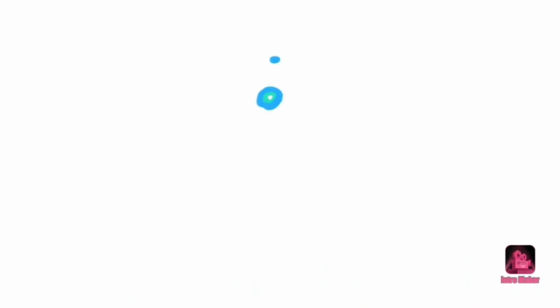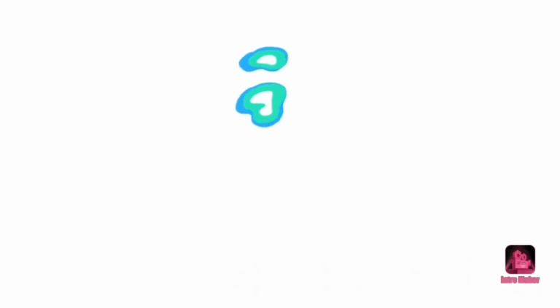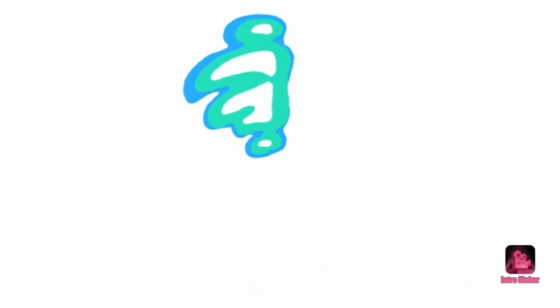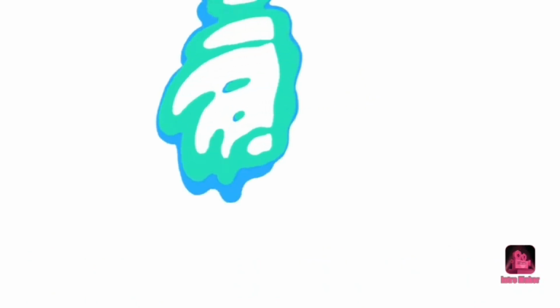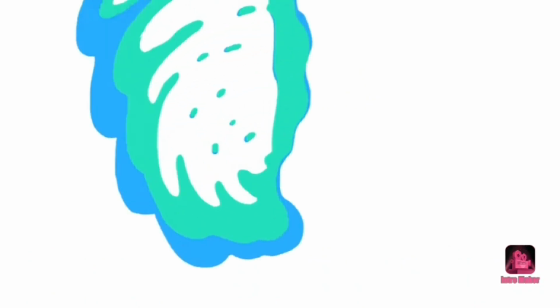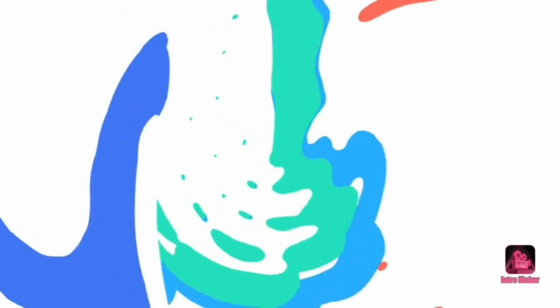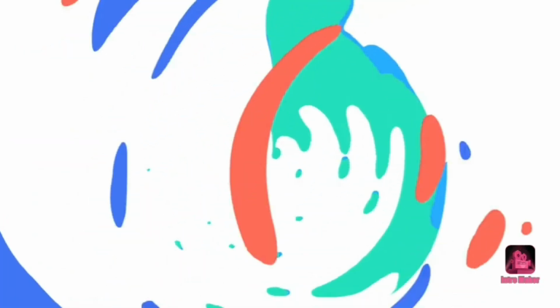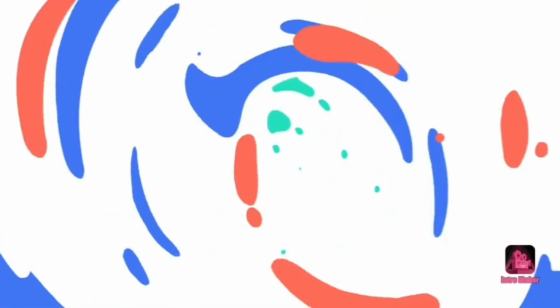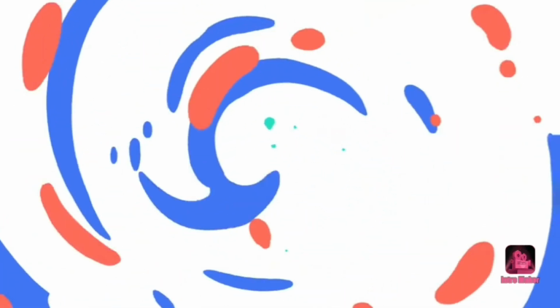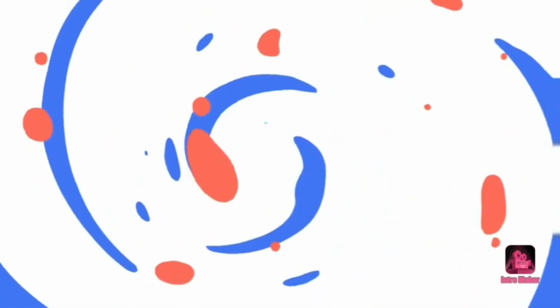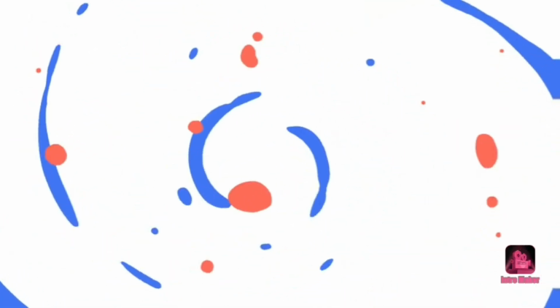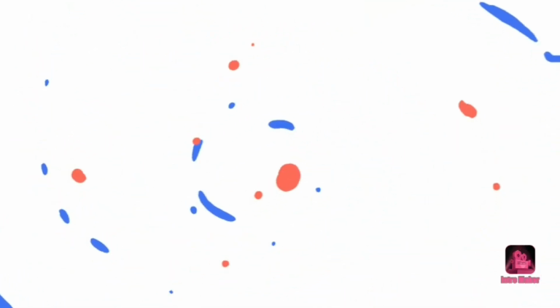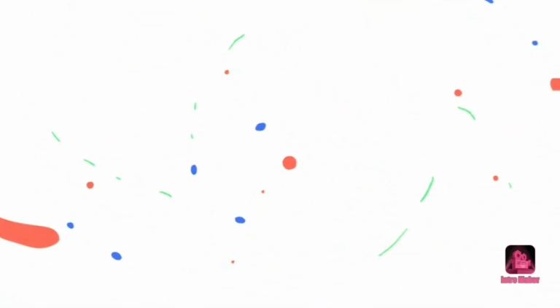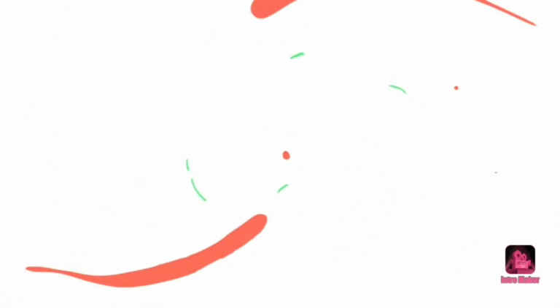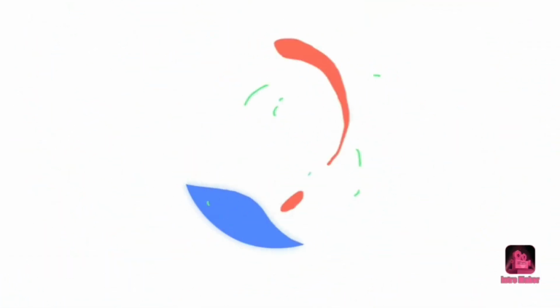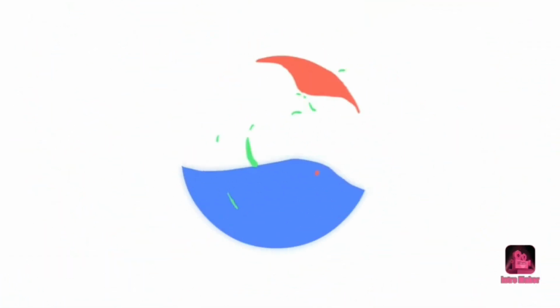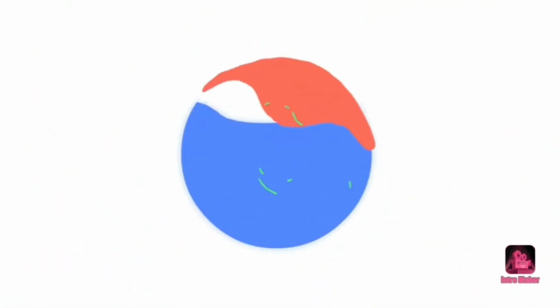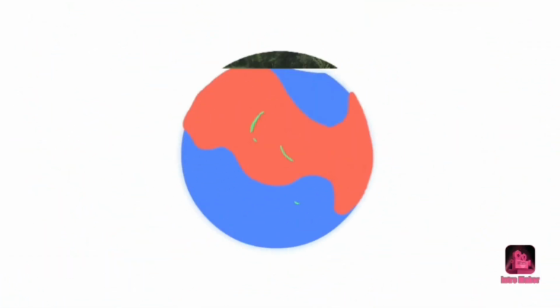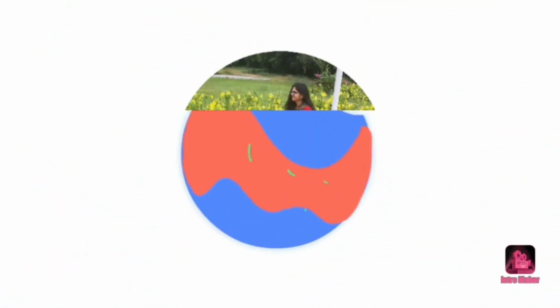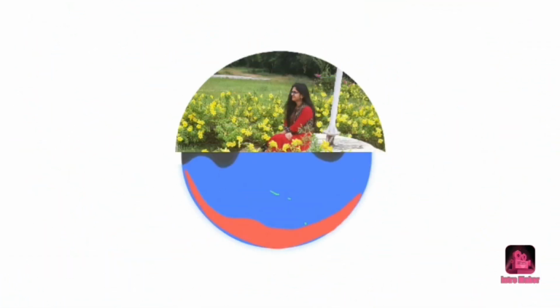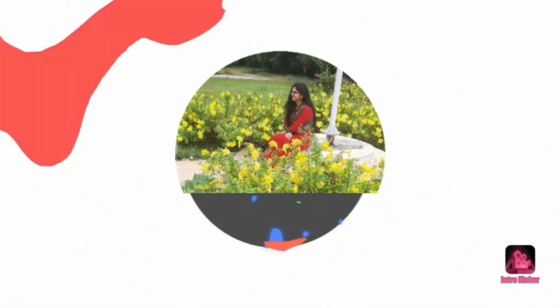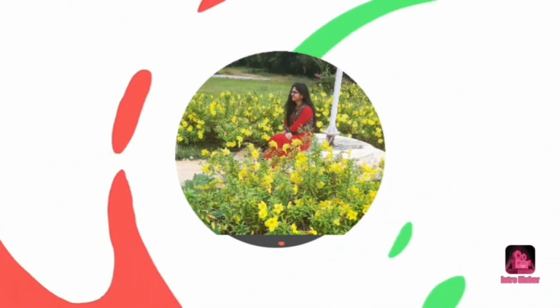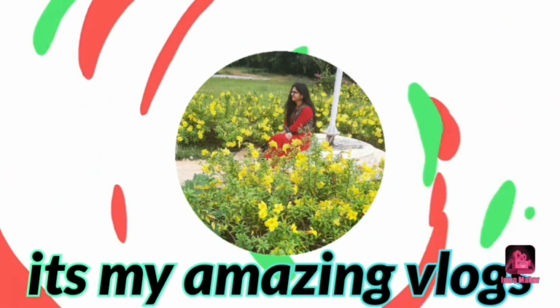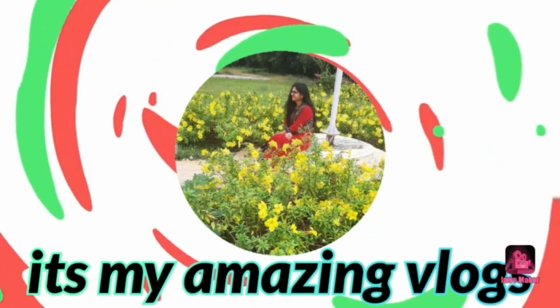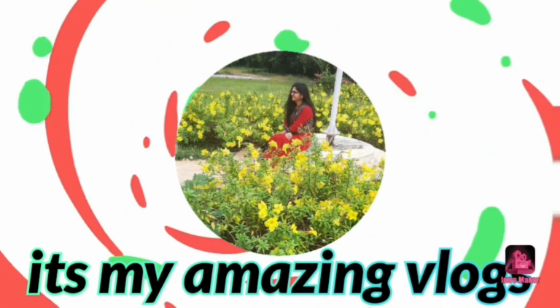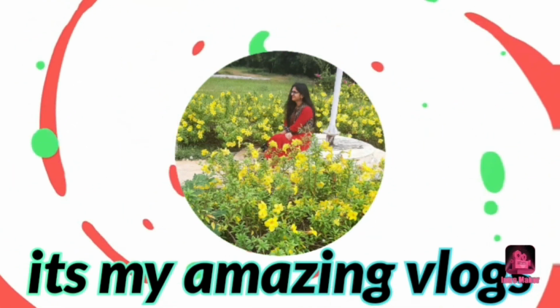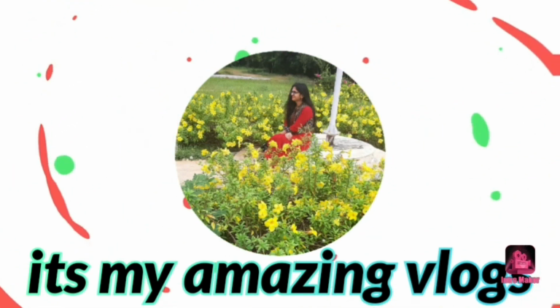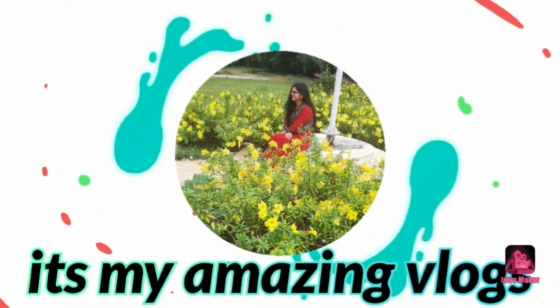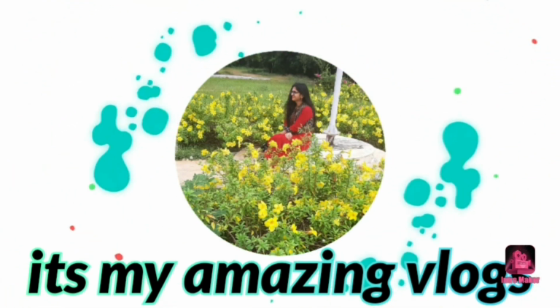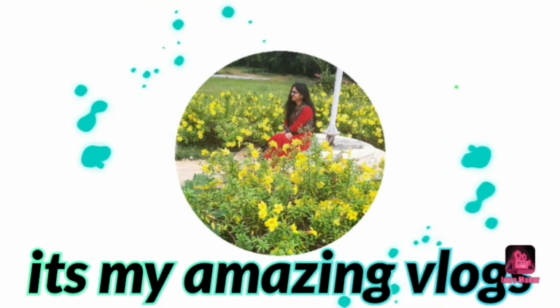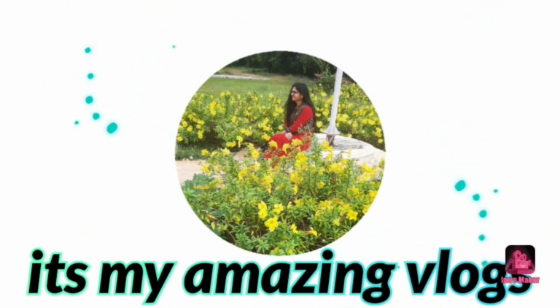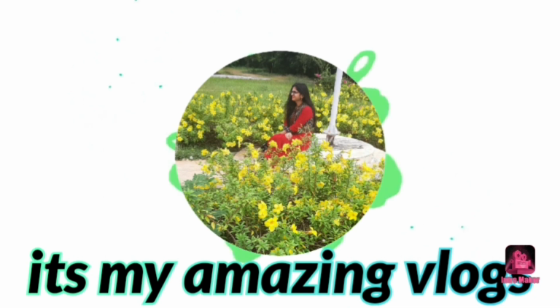Hello everyone, this is Jansi. Welcome back to my channel. It's my amazing vlogs.